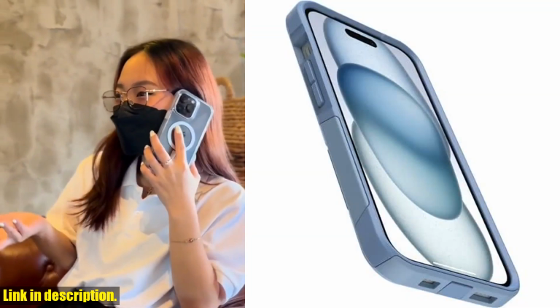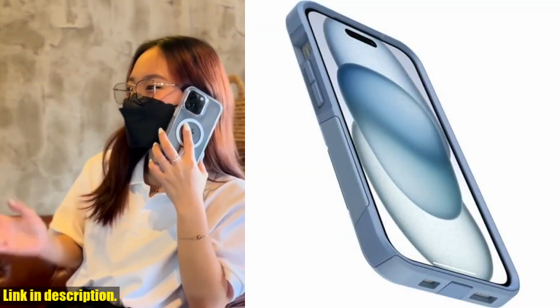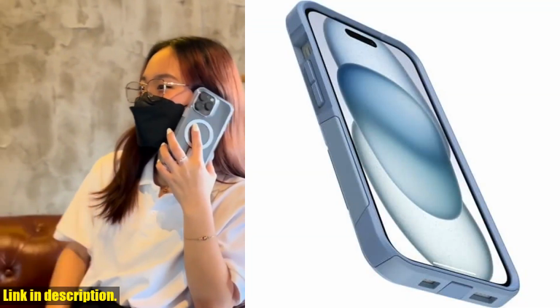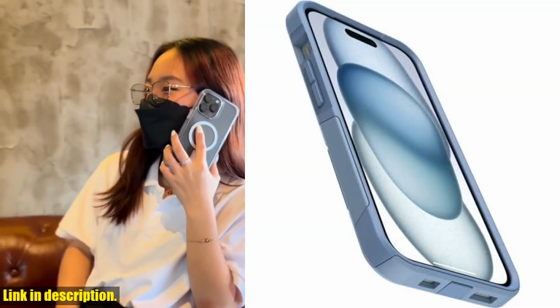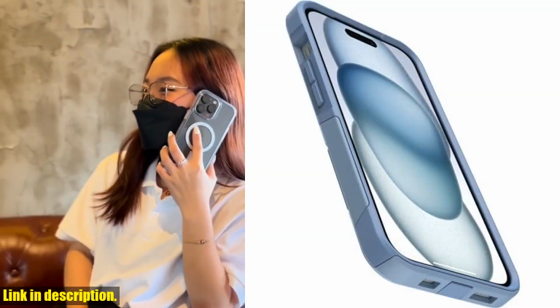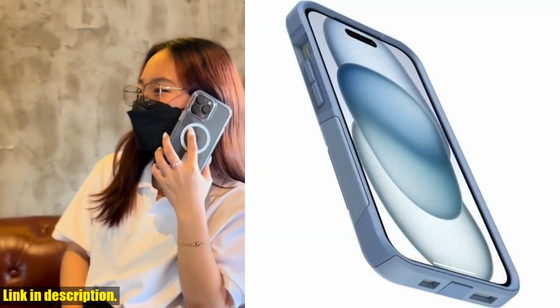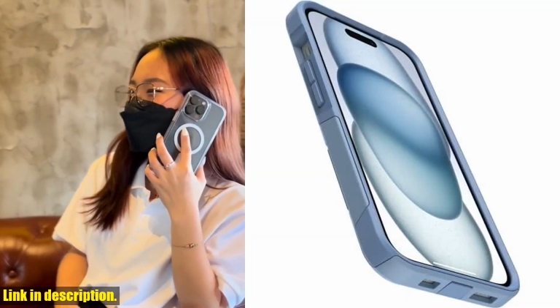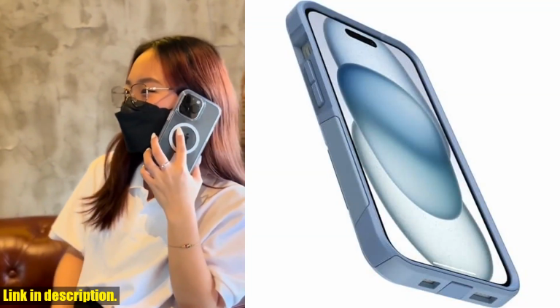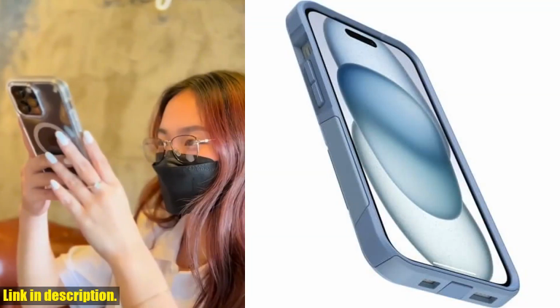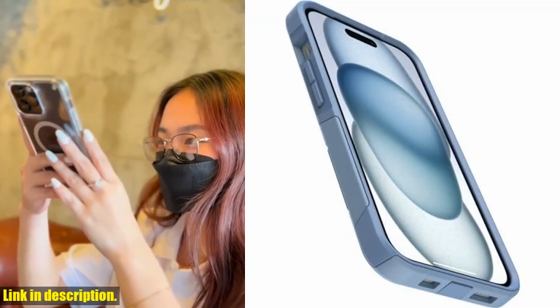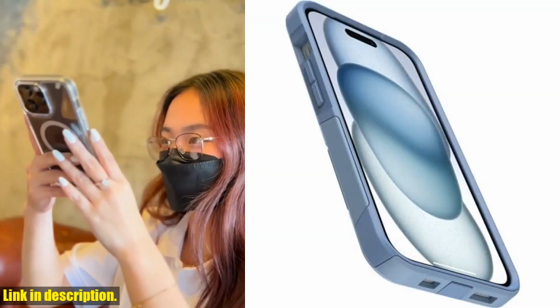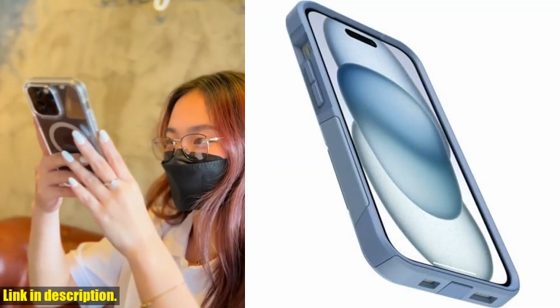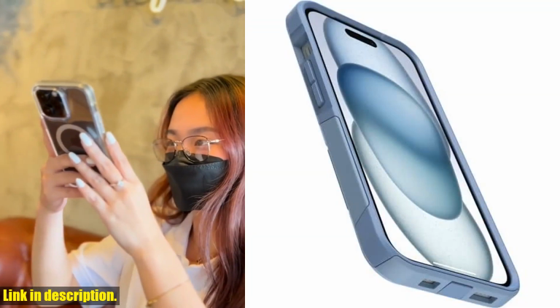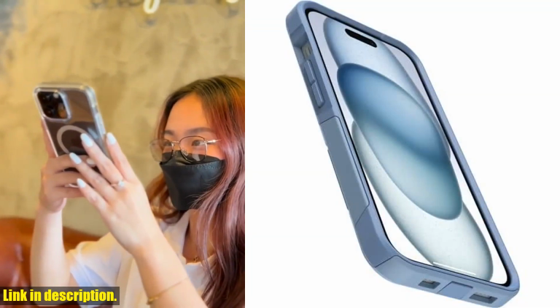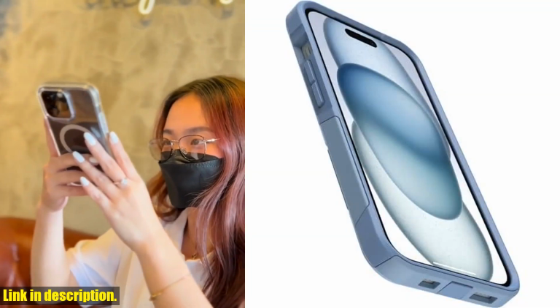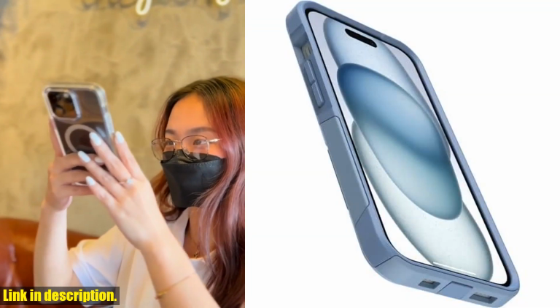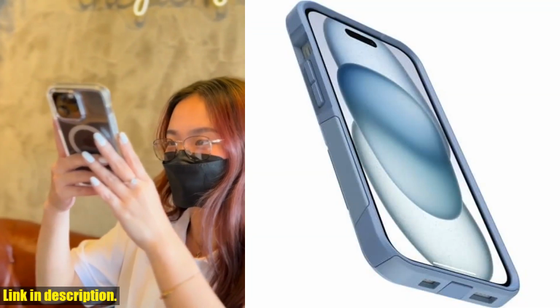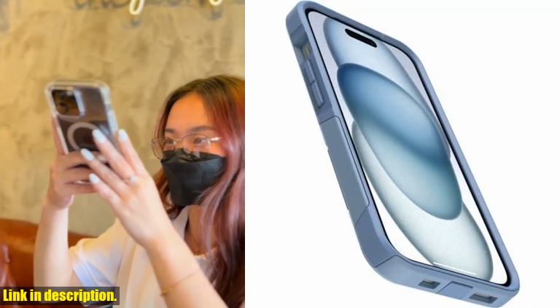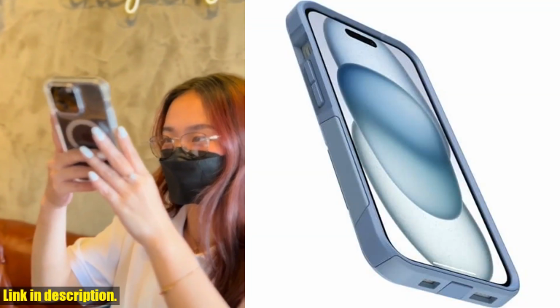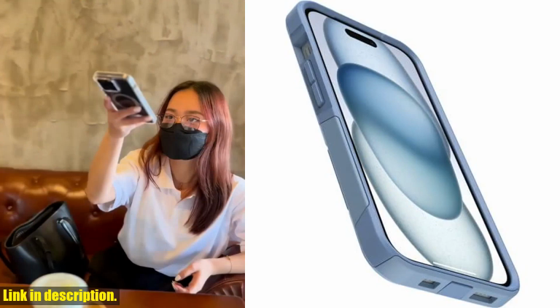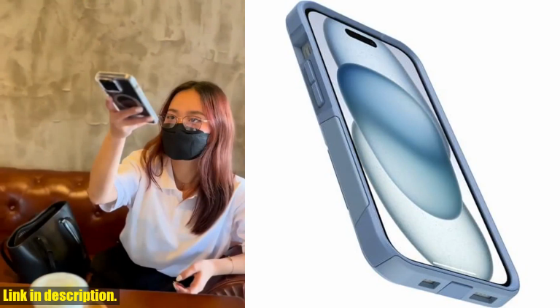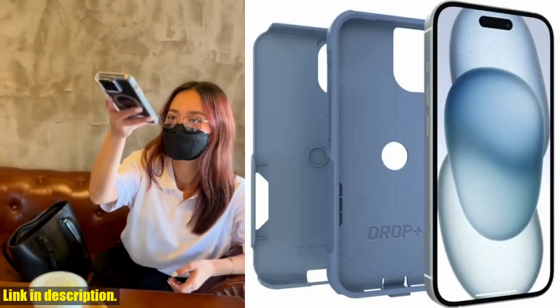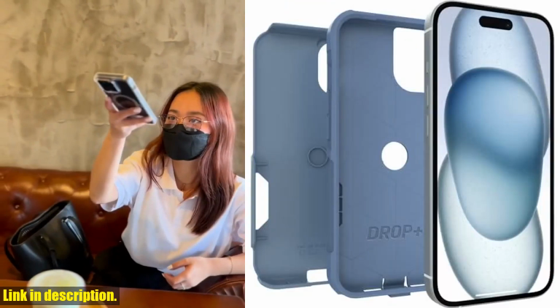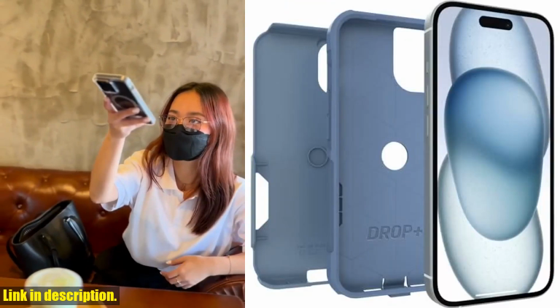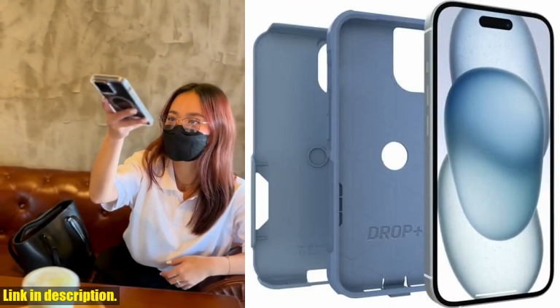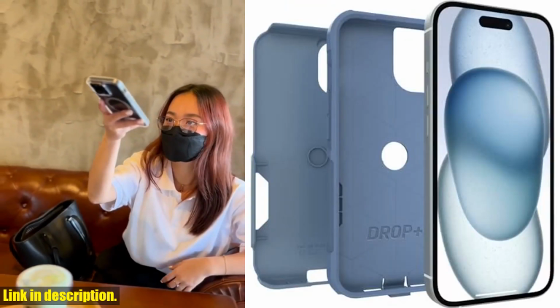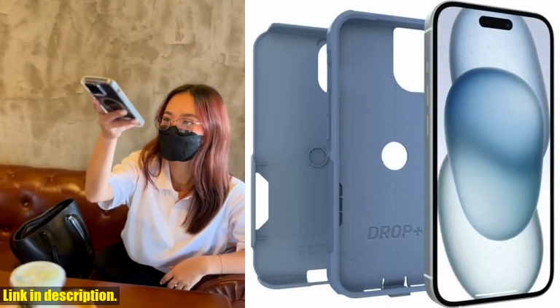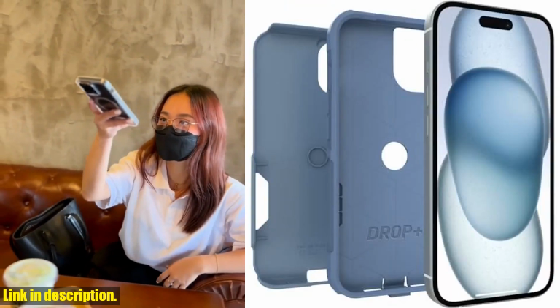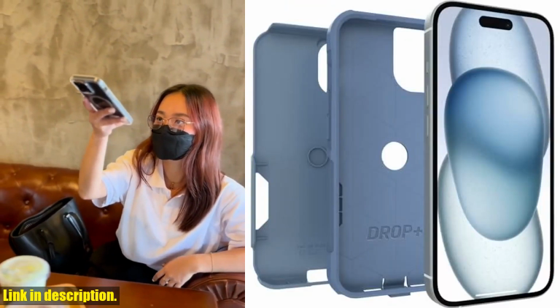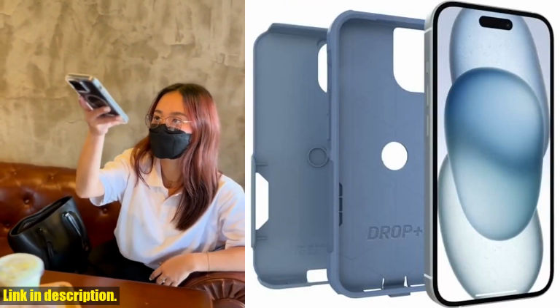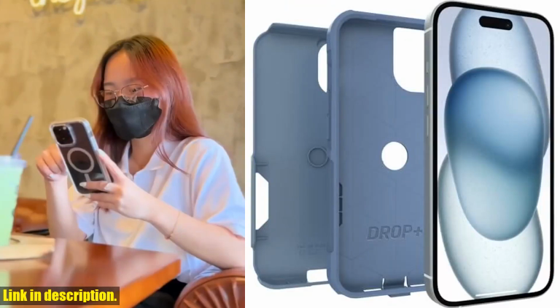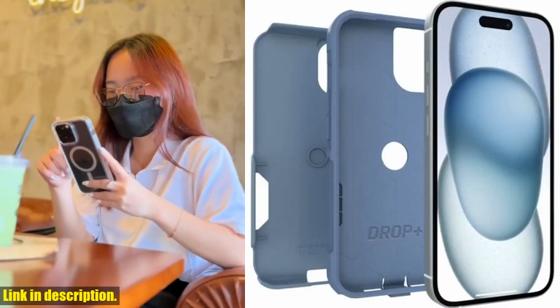Plus, it is wireless charging compatible, with no magnets in the case to interfere. Made with 35% recycled plastic,